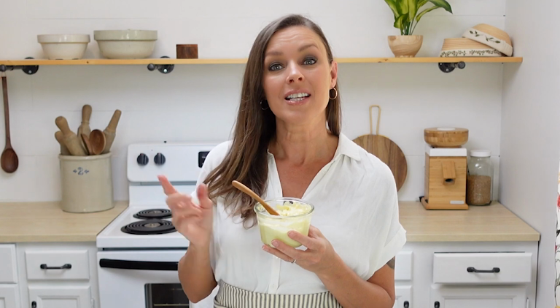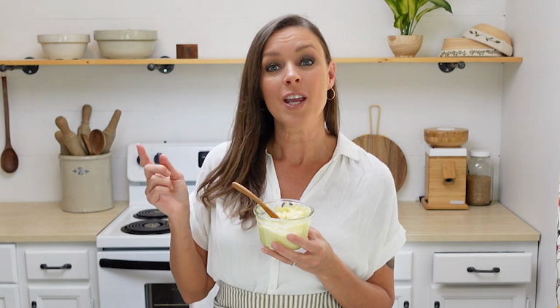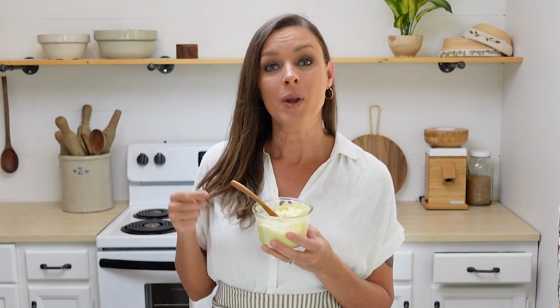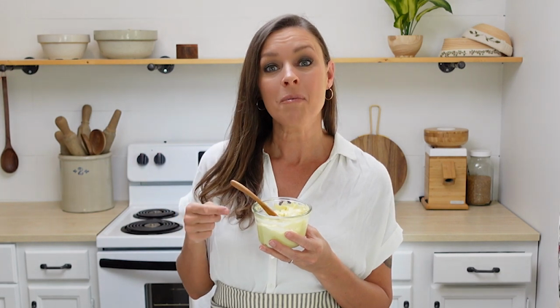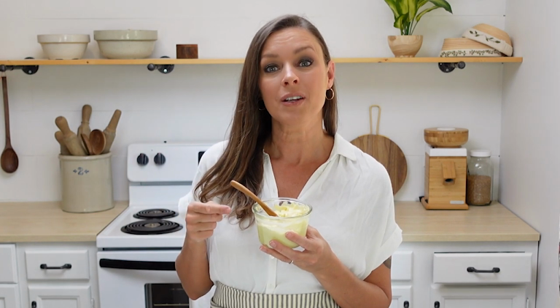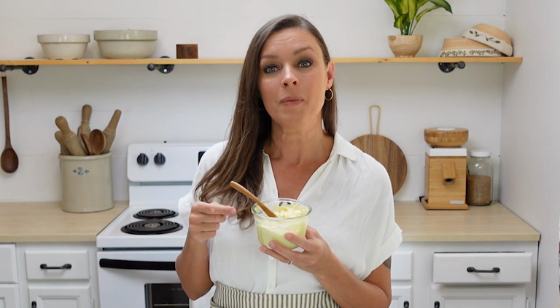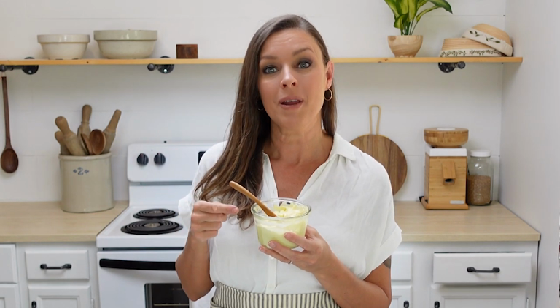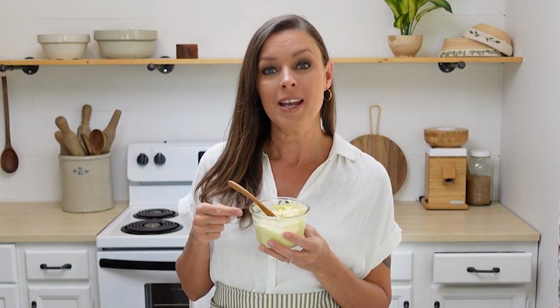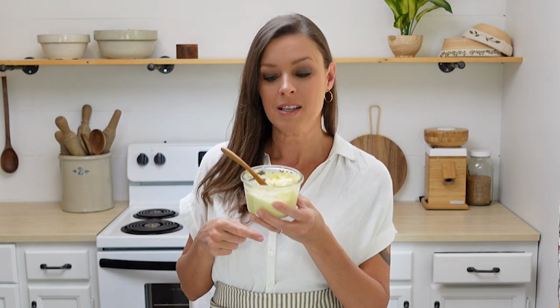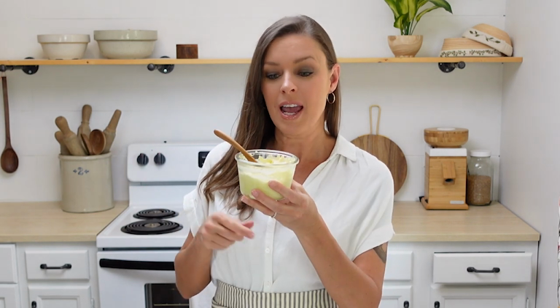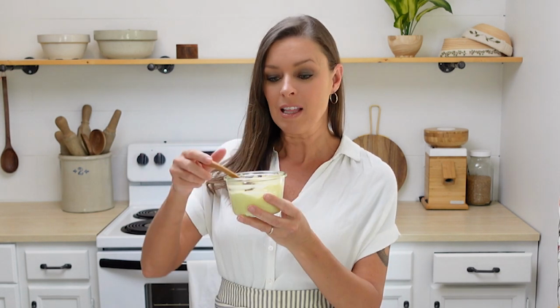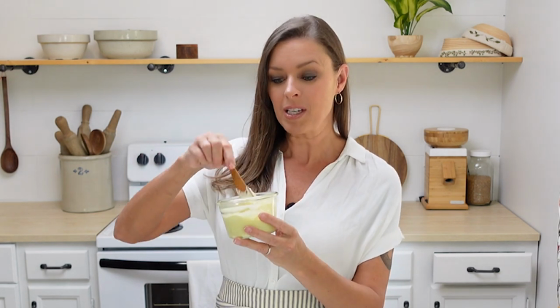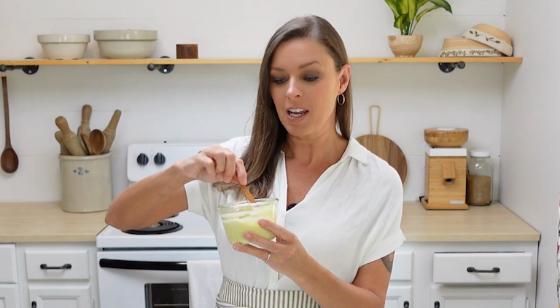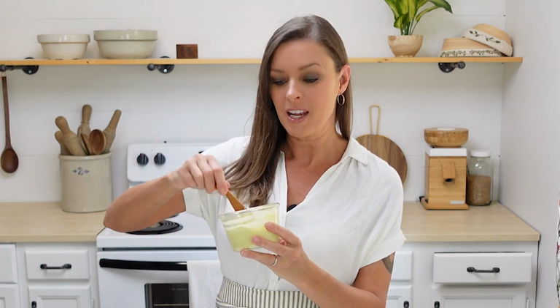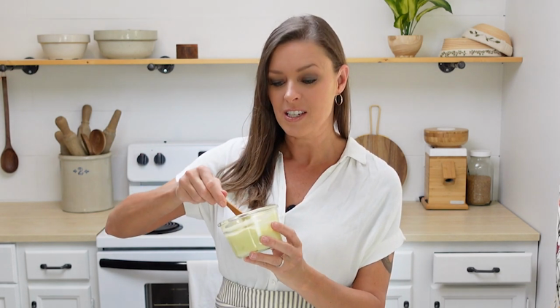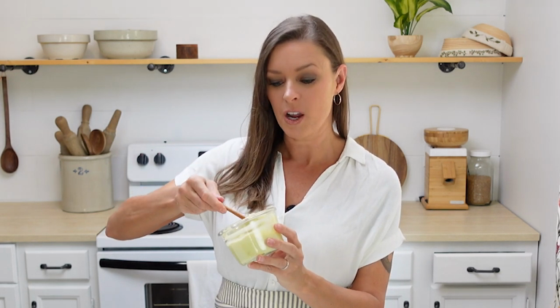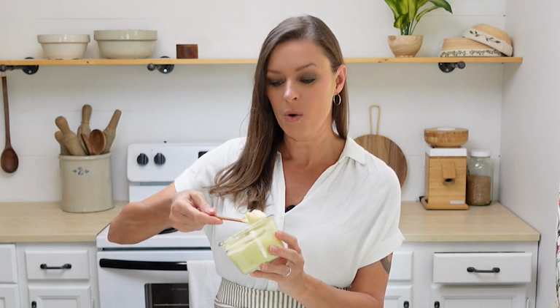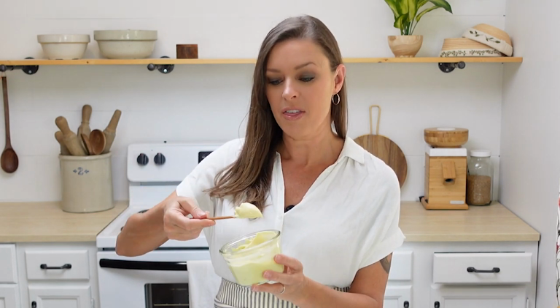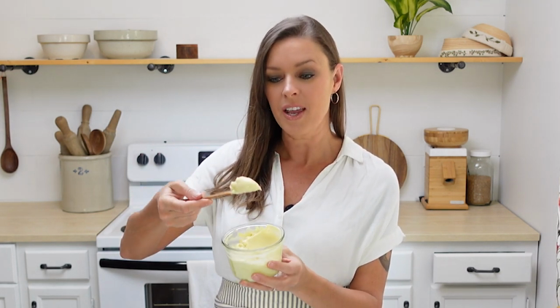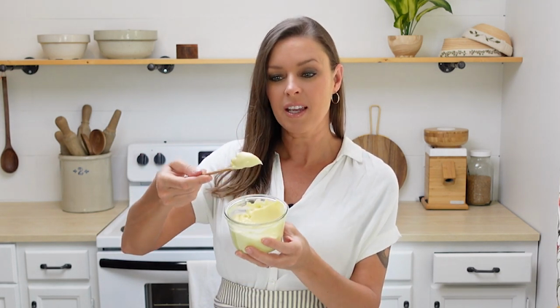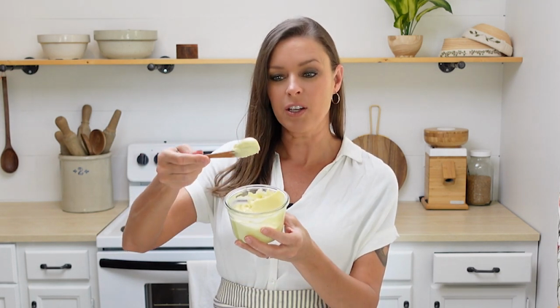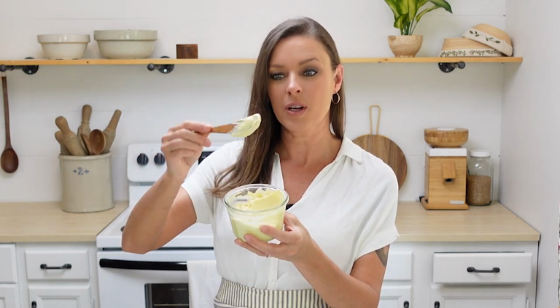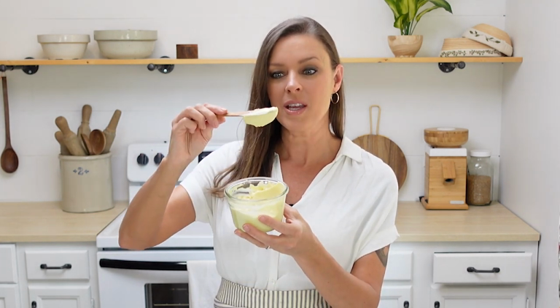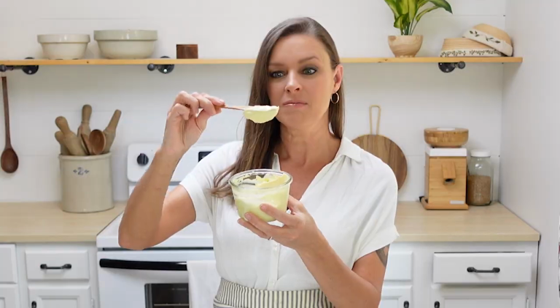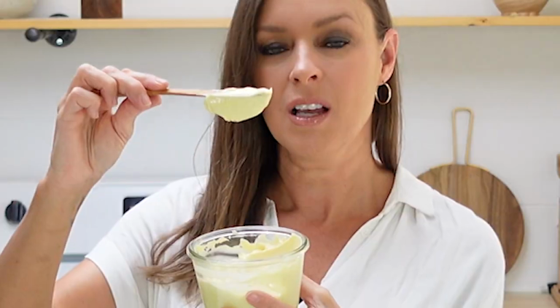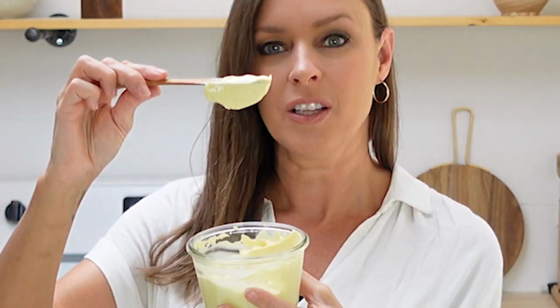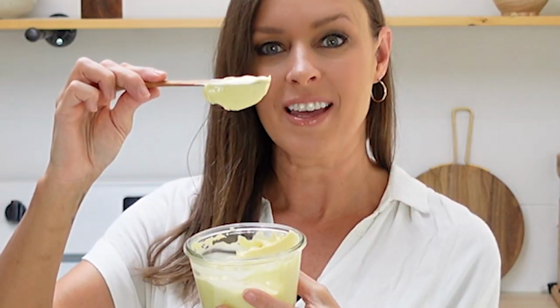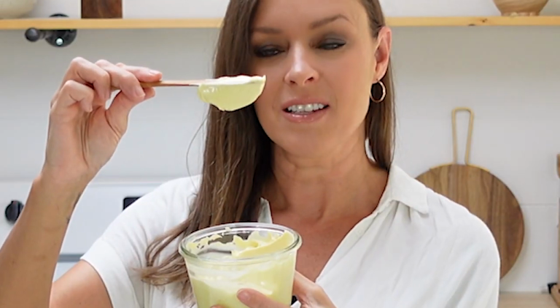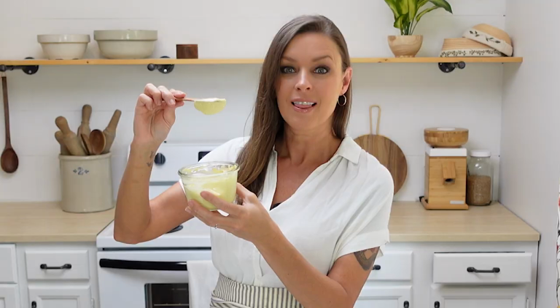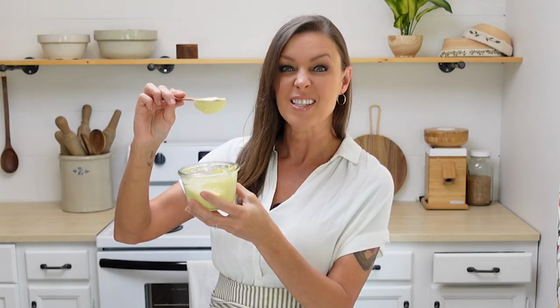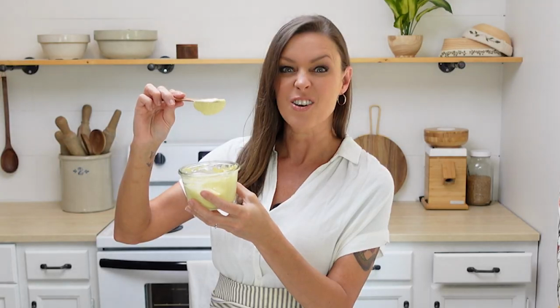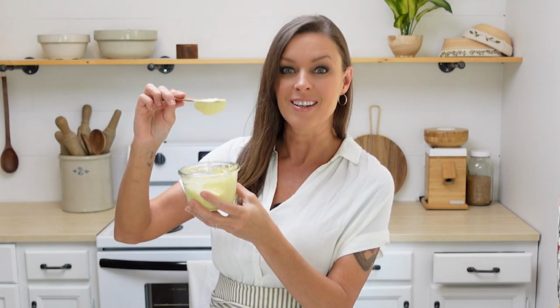Today we are making homemade mayonnaise, and let me tell you it's so thick and creamy — look at that. Let's get started.